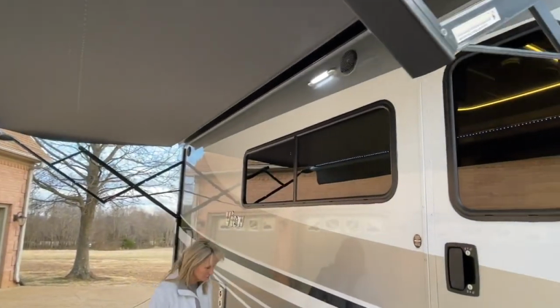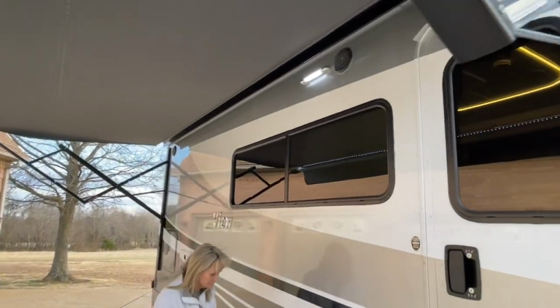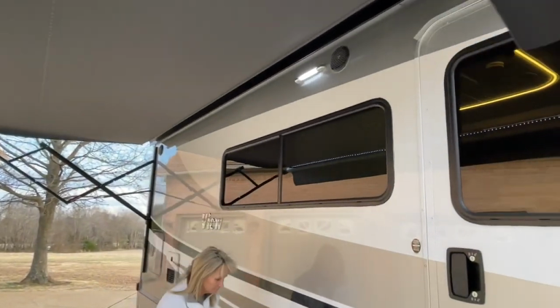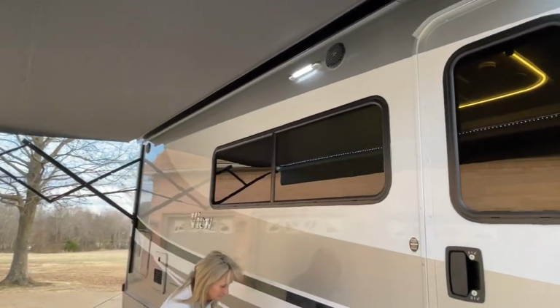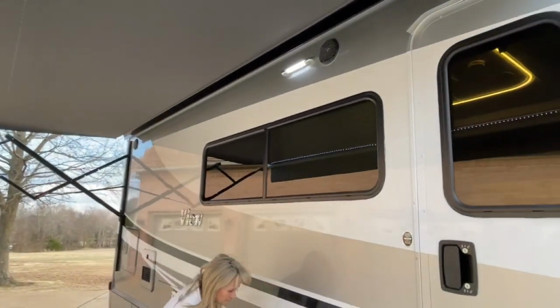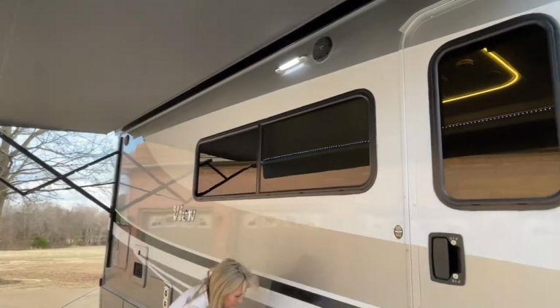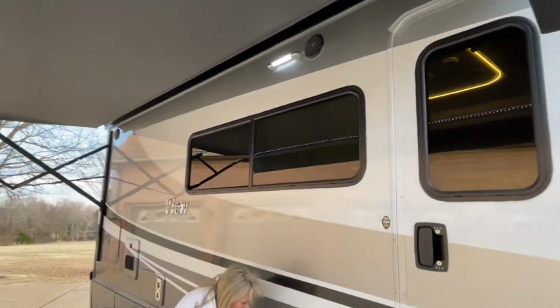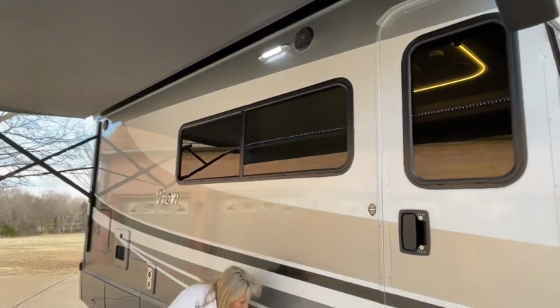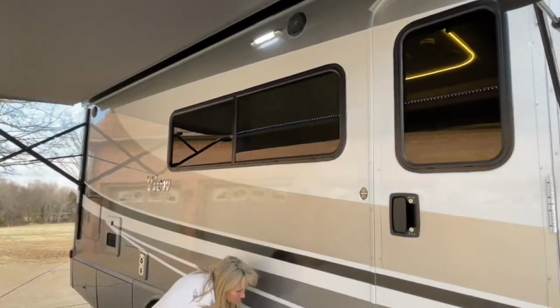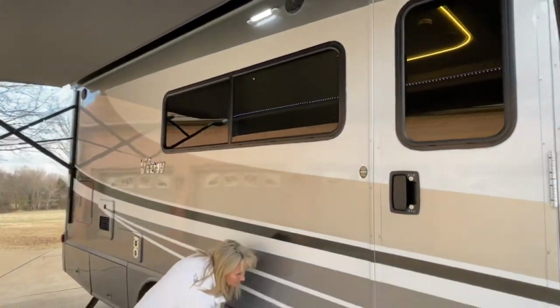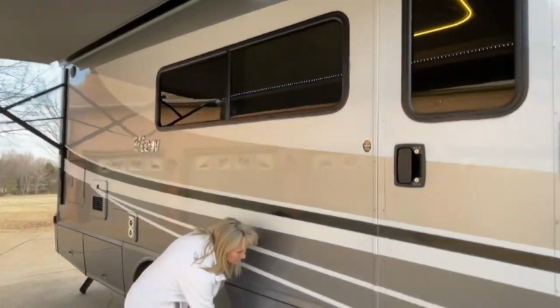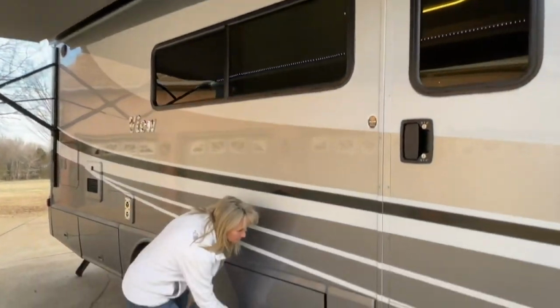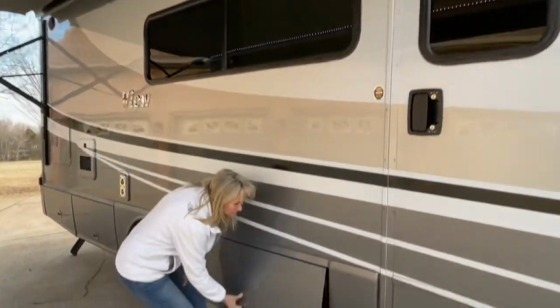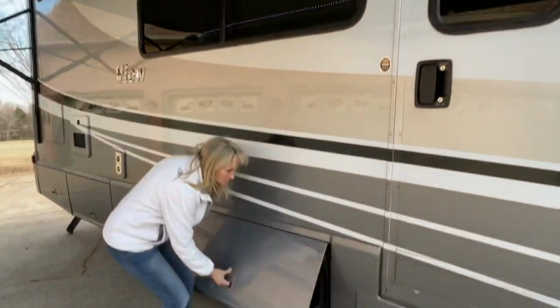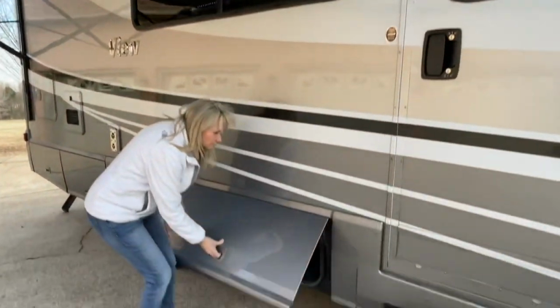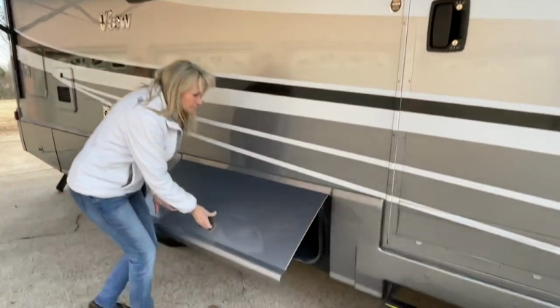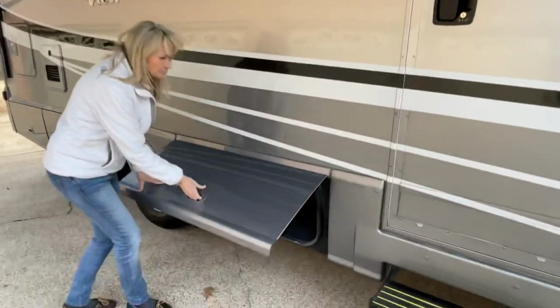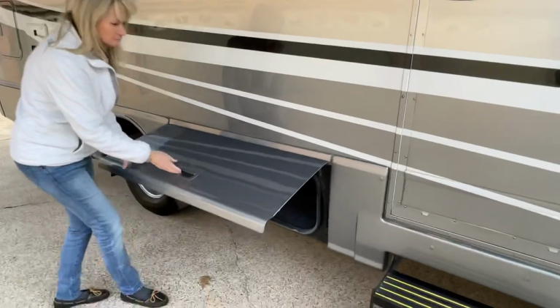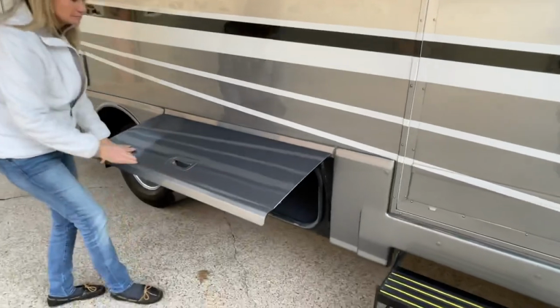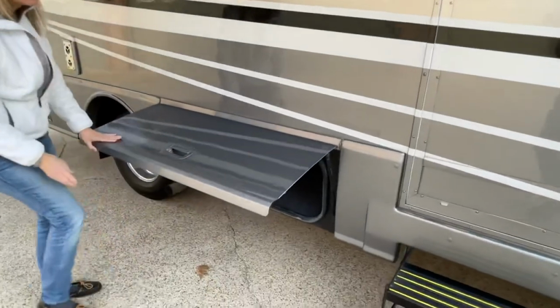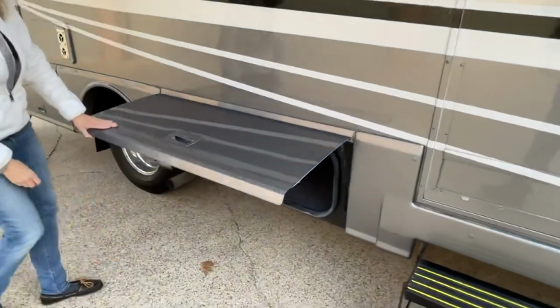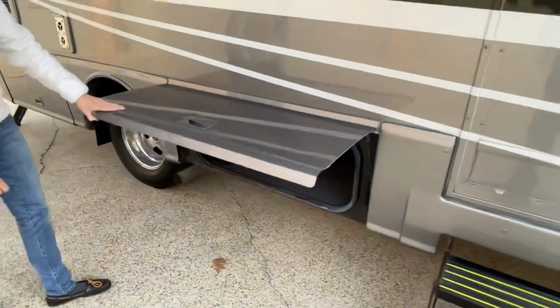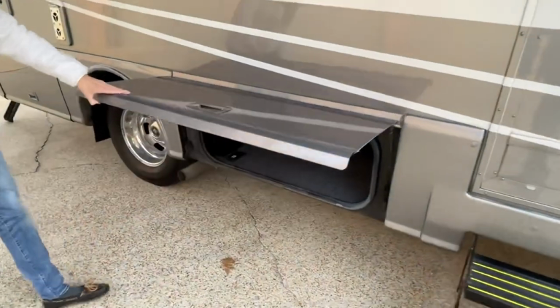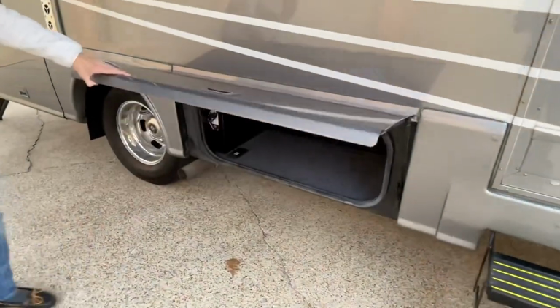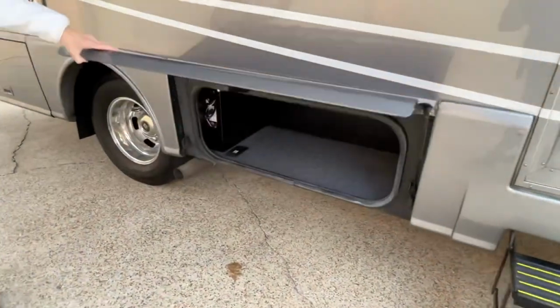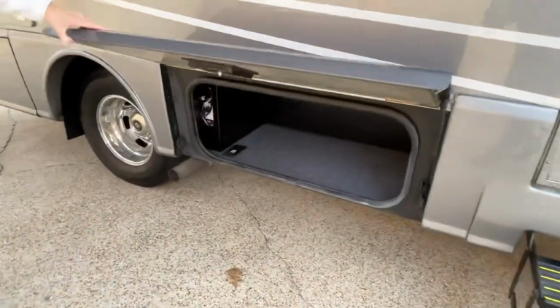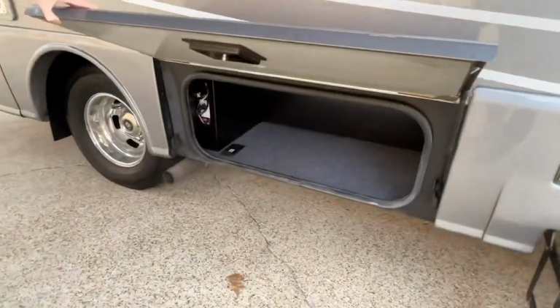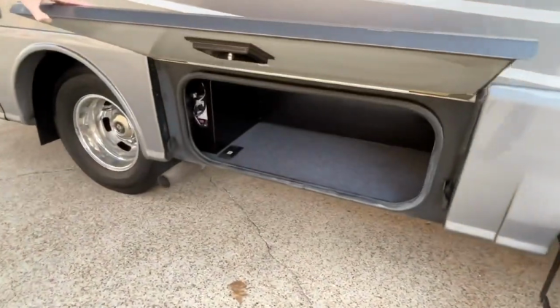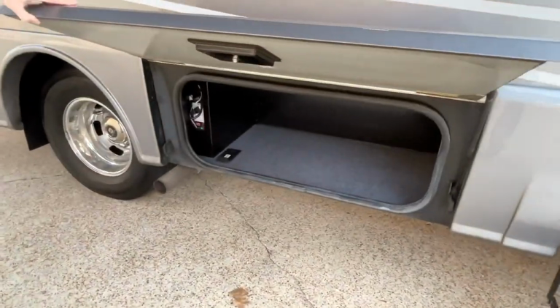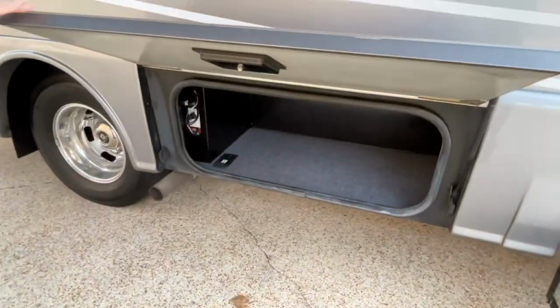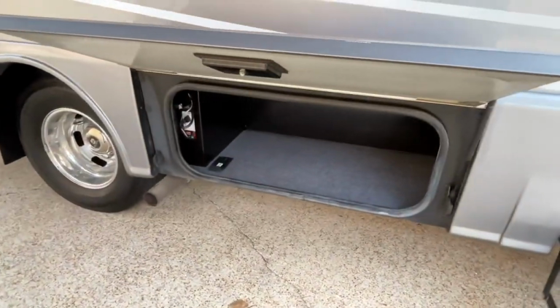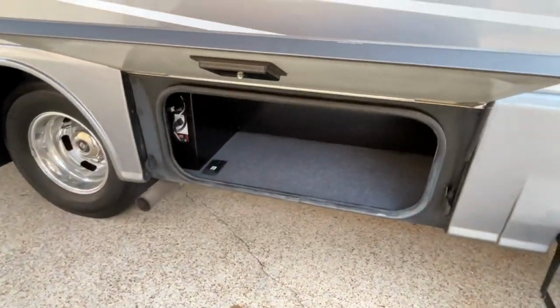You've got an outside speaker for the sound system, and lots of storage for a smaller motorhome — it's all here.